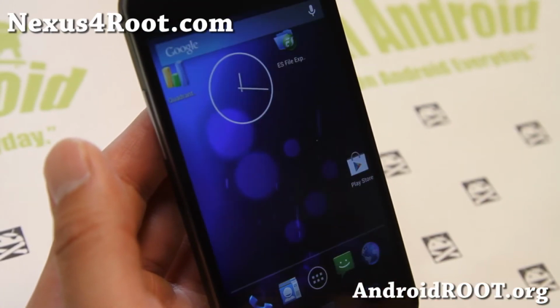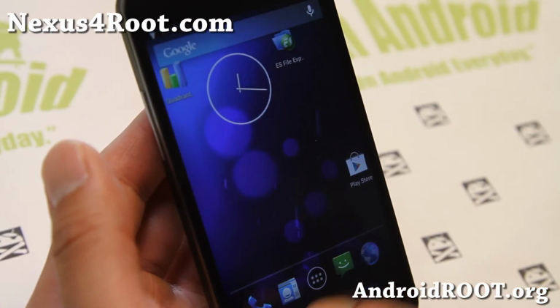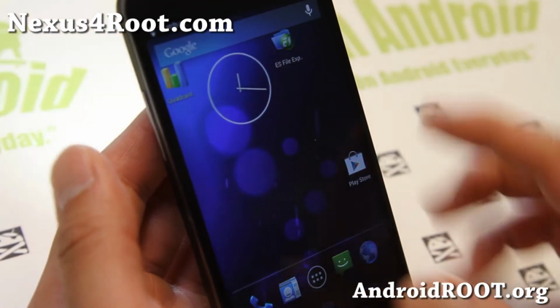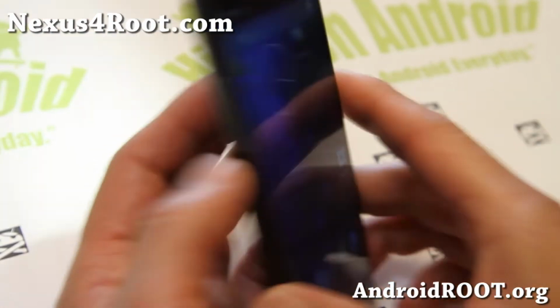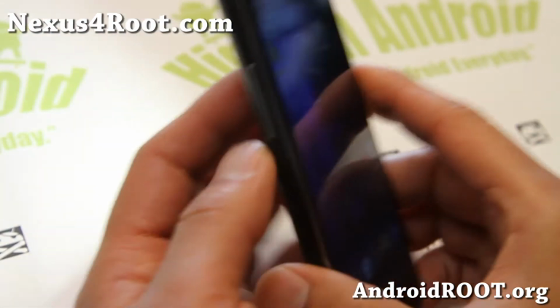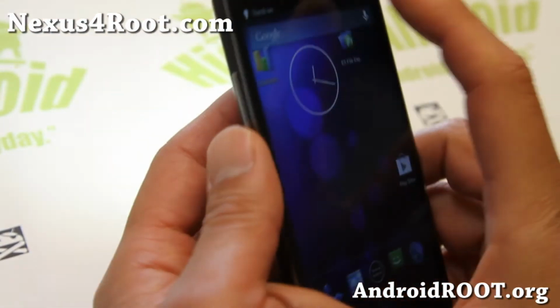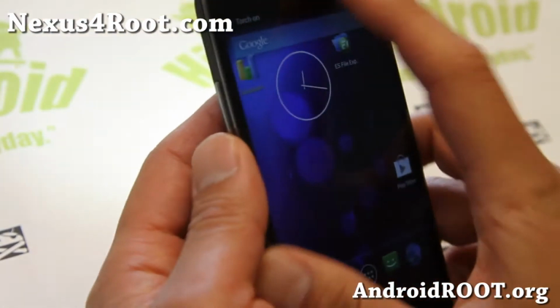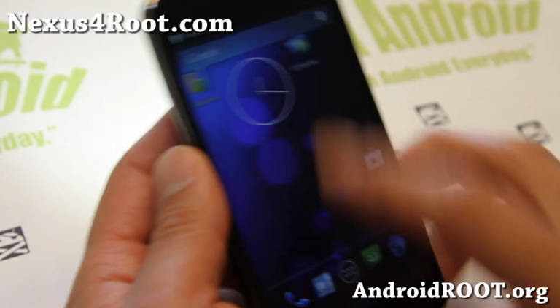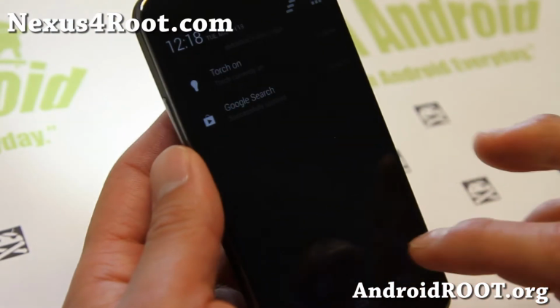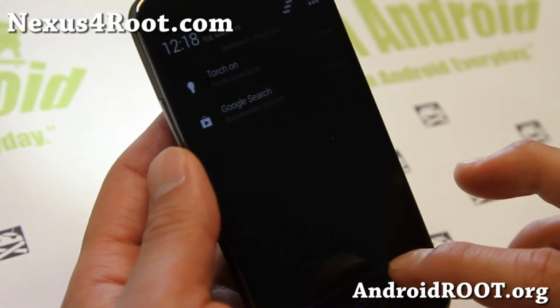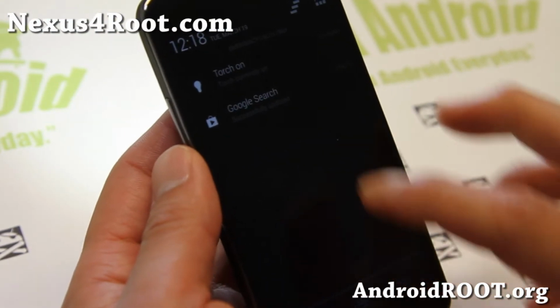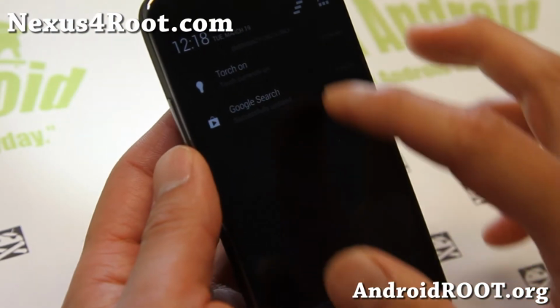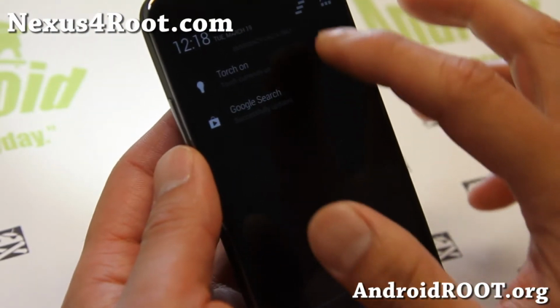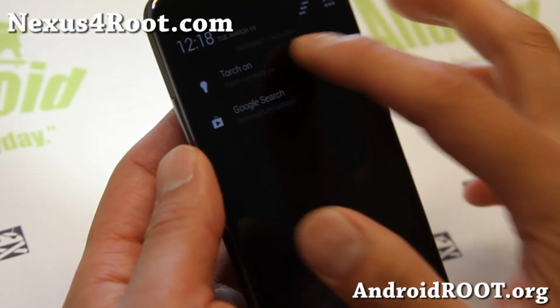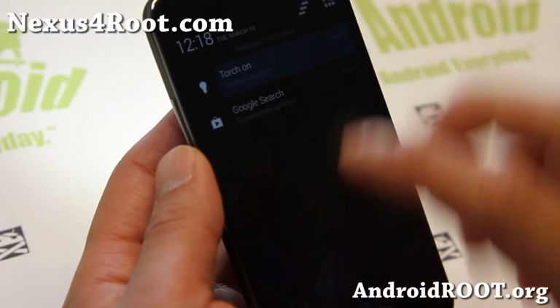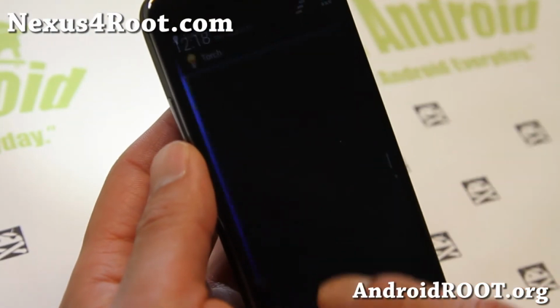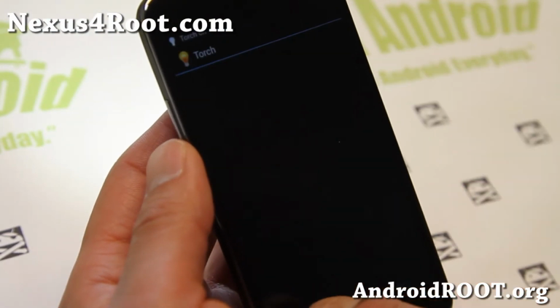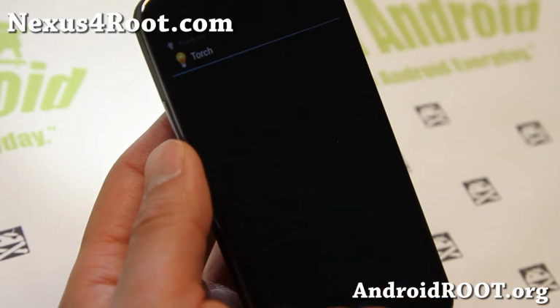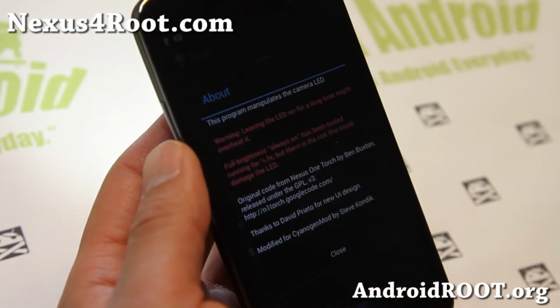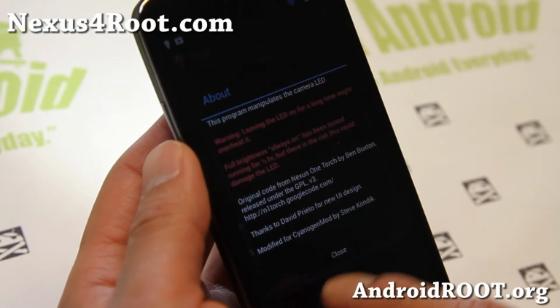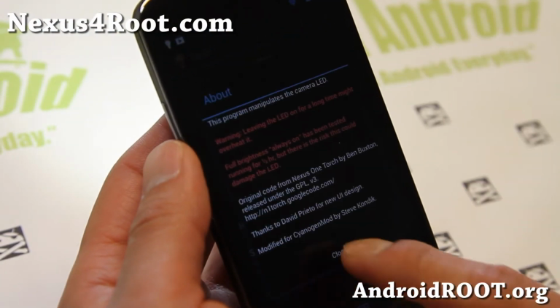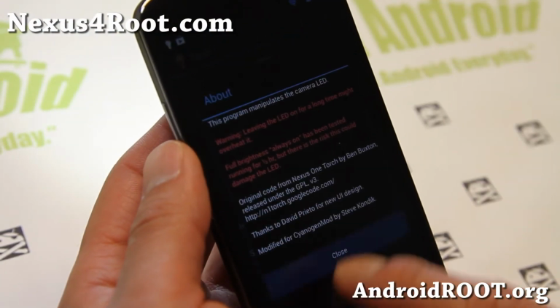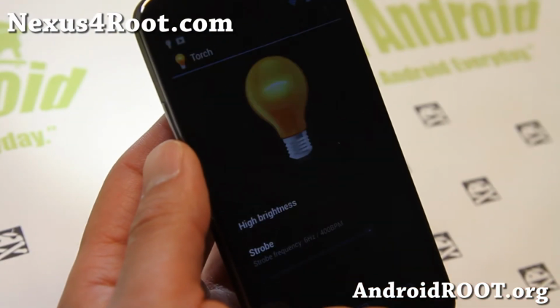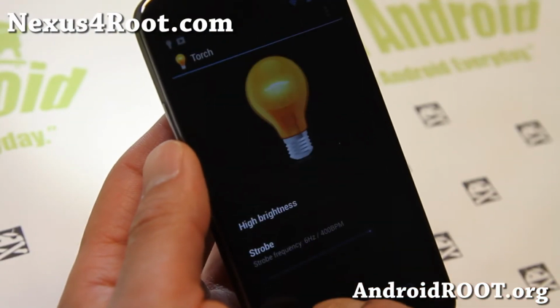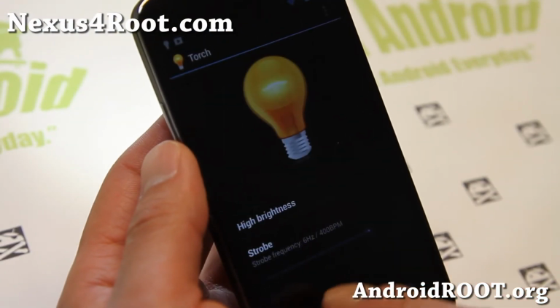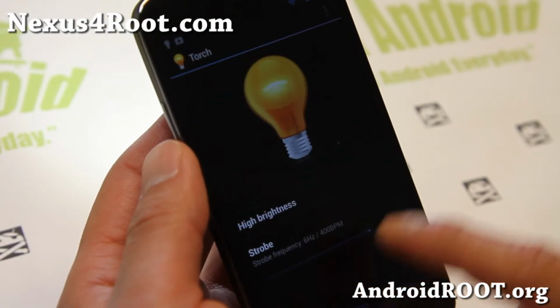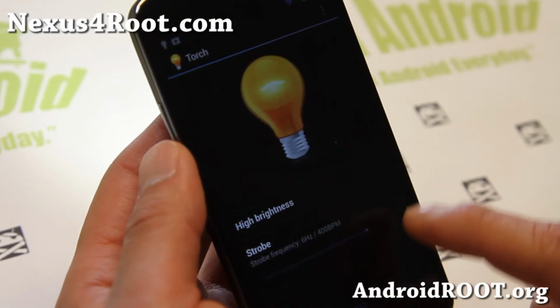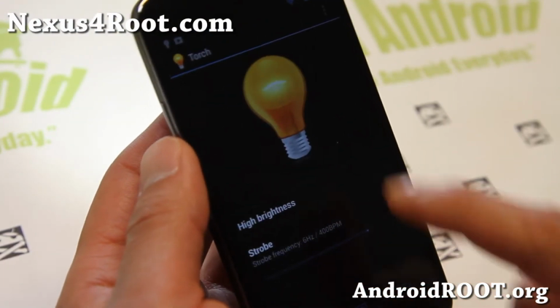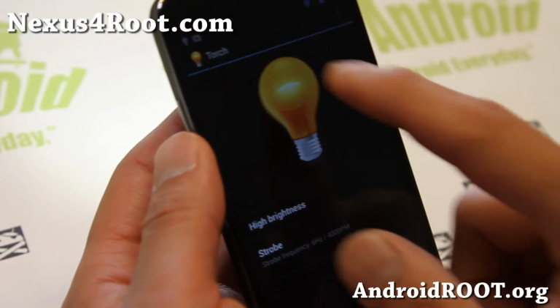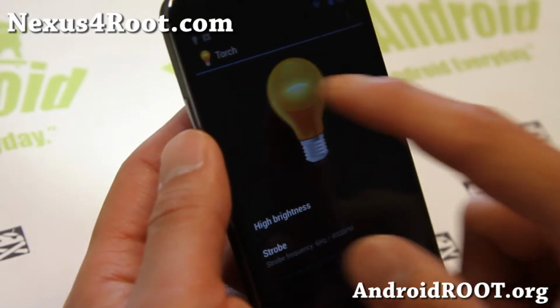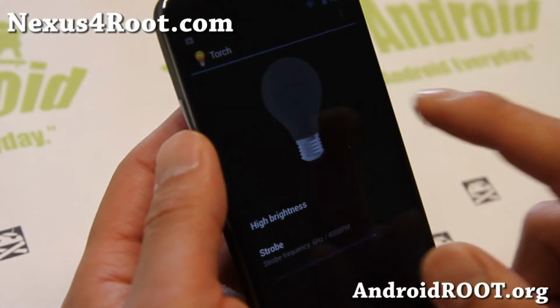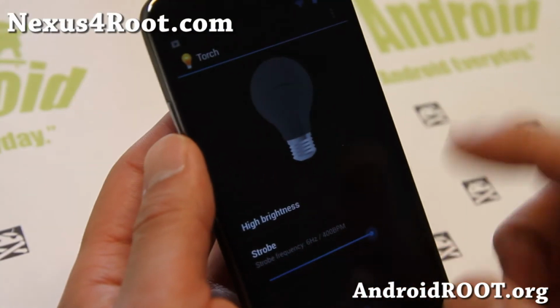And quick torch if you want there. Very nice ROM — try it out for this week's ROM of the week.